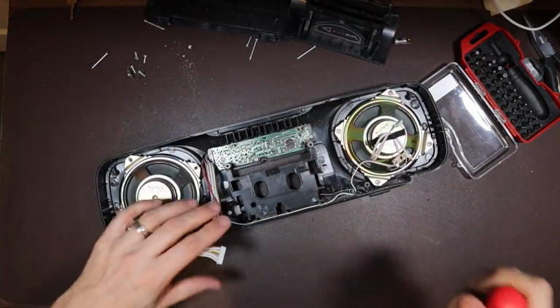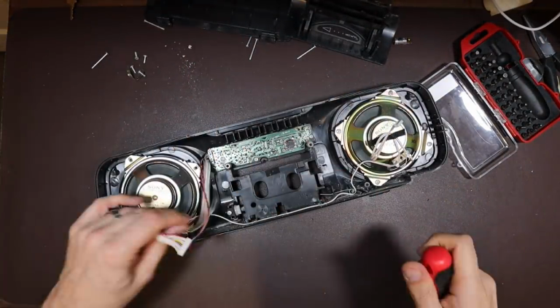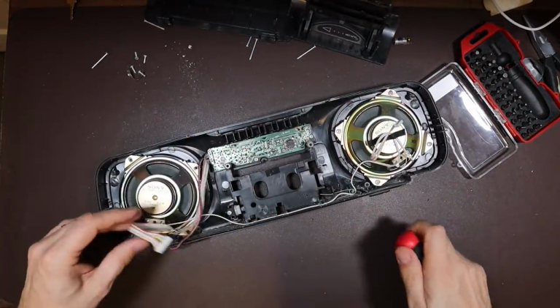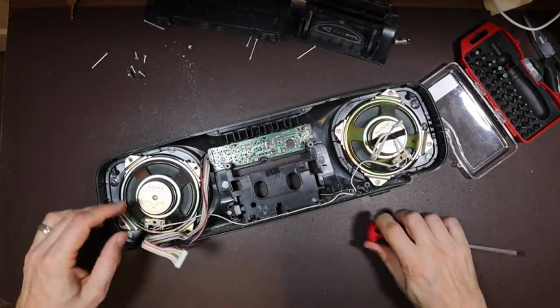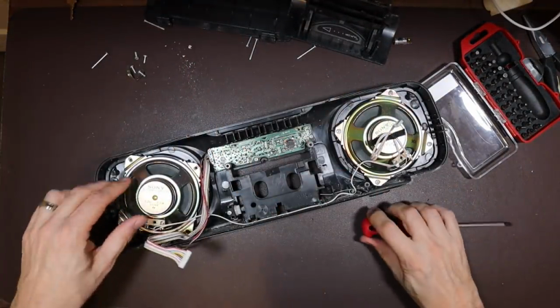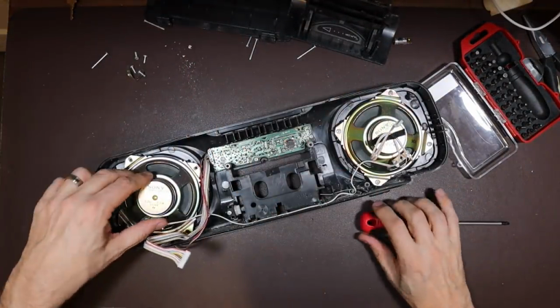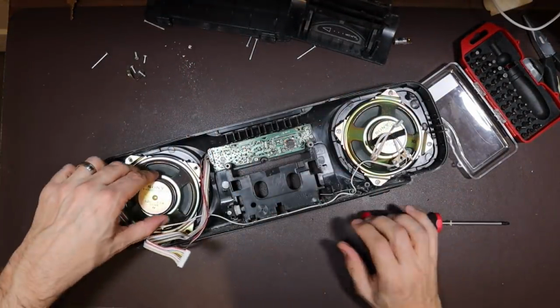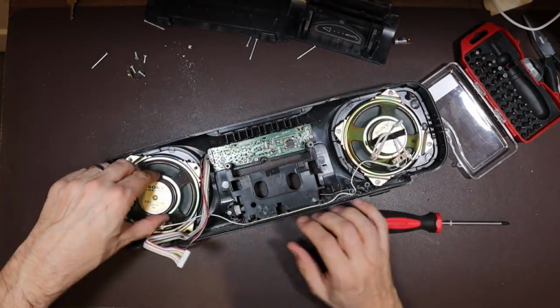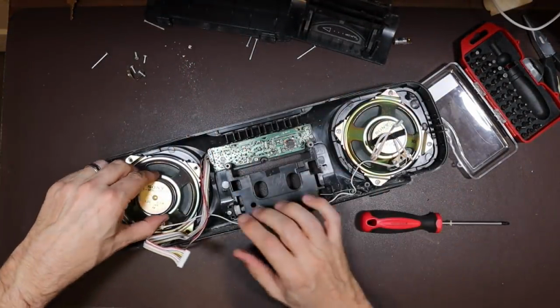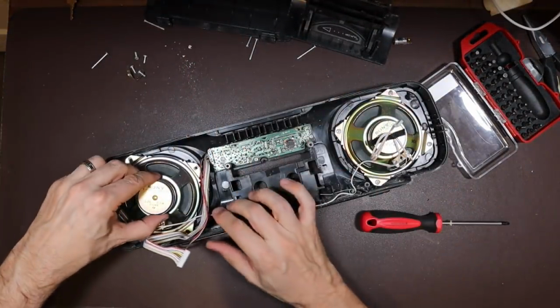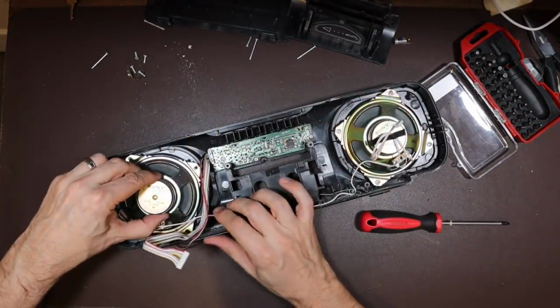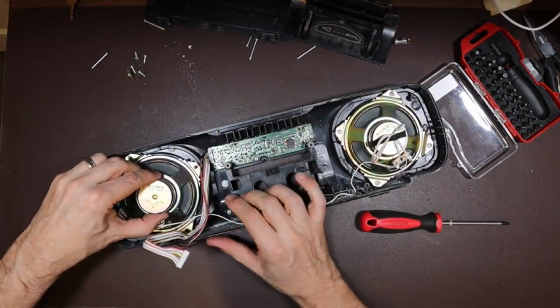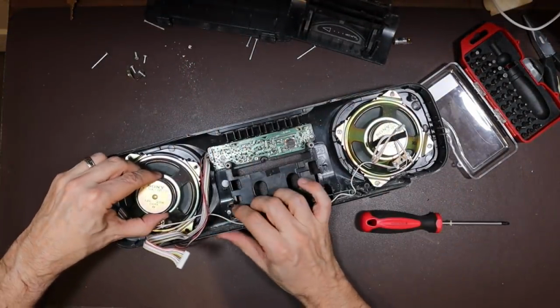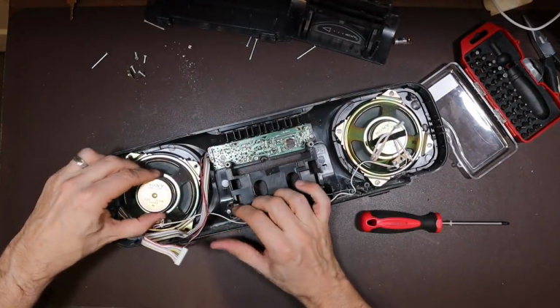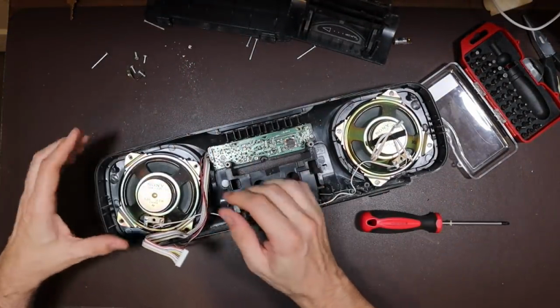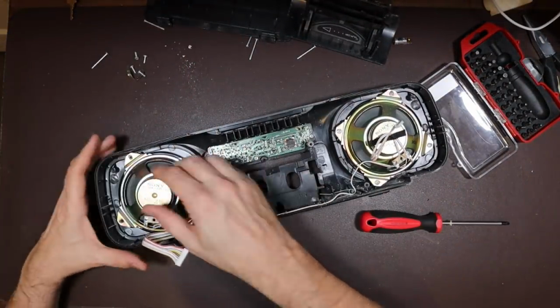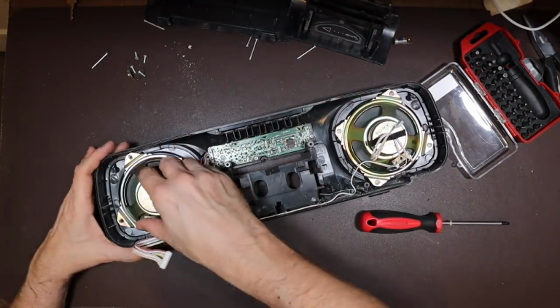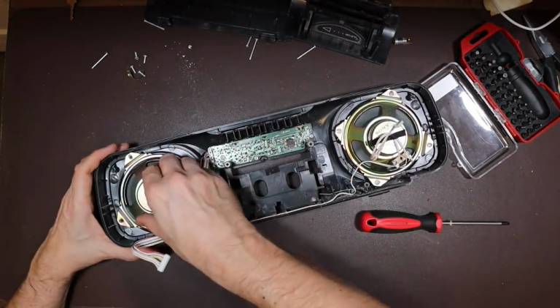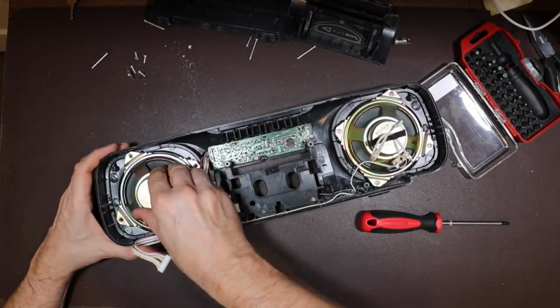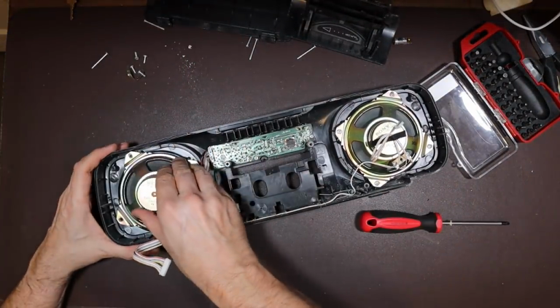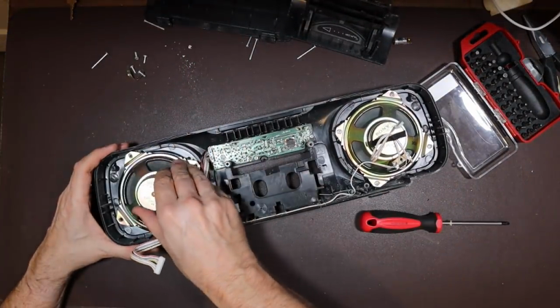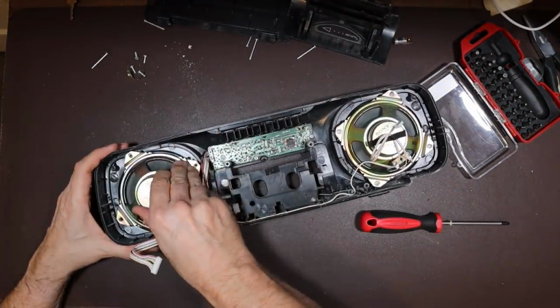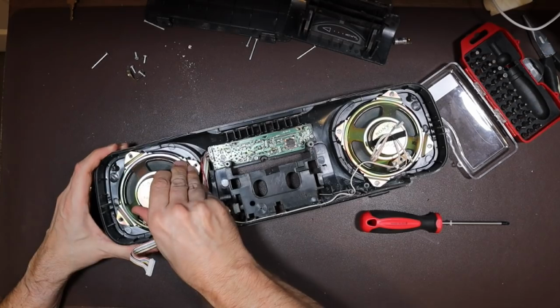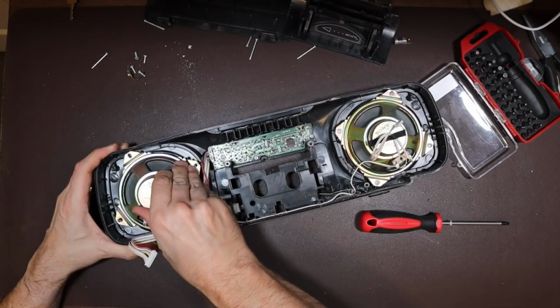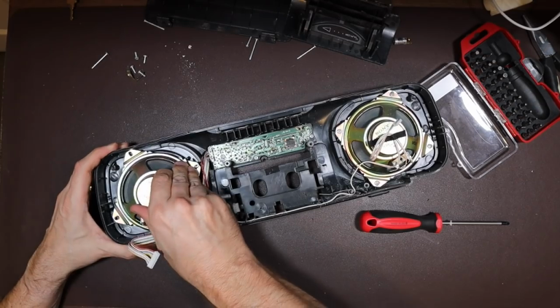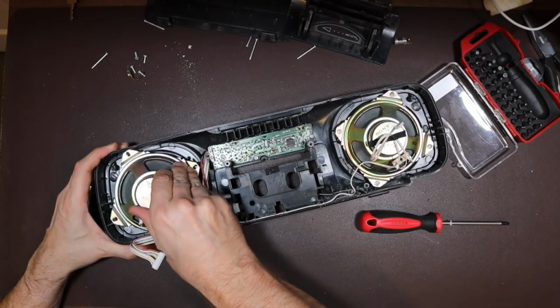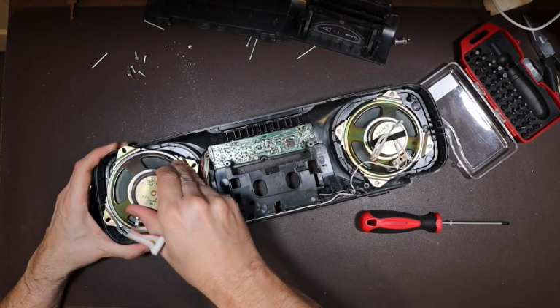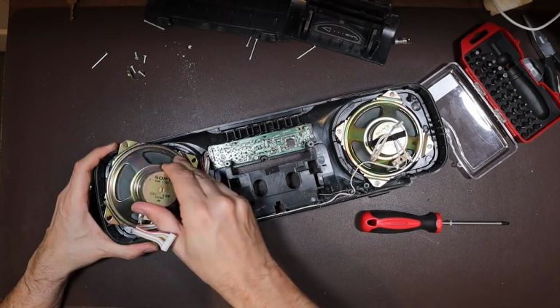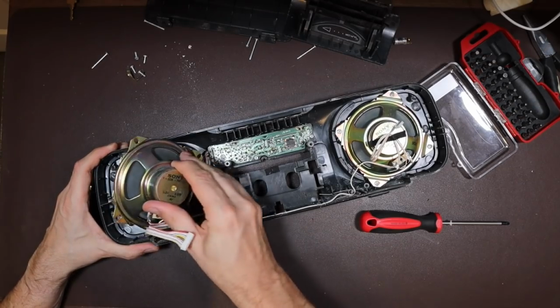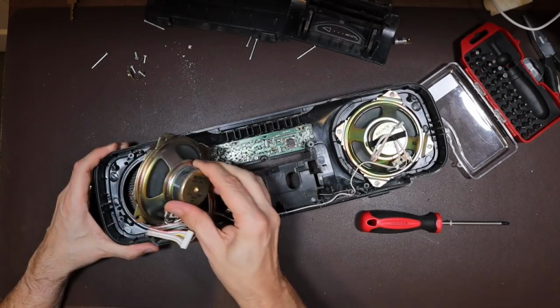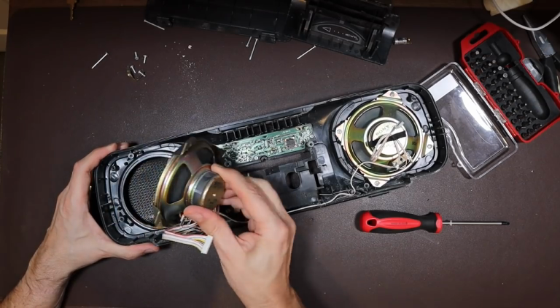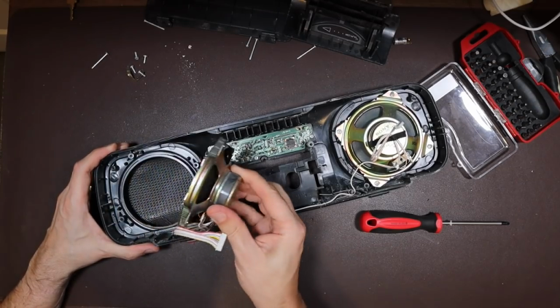Quite a few people have asked me why don't you do more radios or cassette players or Walkmans, and the short answer is because I'm not very good at them. I'm not very good at a lot of what I do, but I'm particularly not very good at boomboxes and the like.